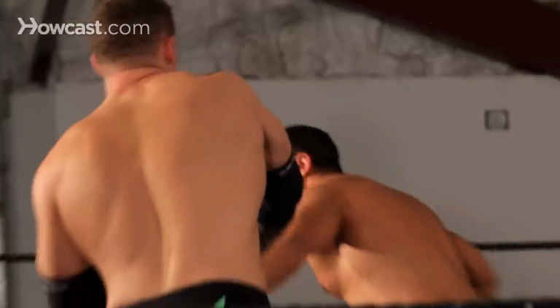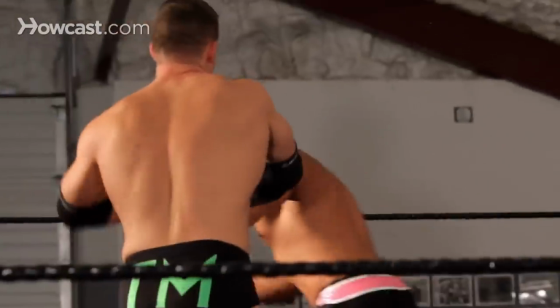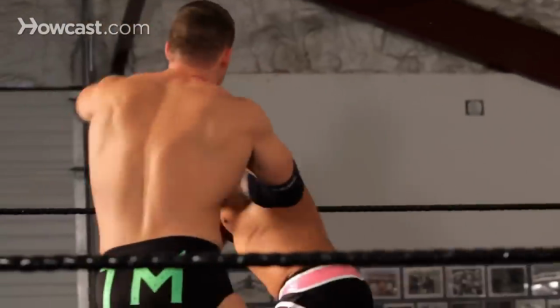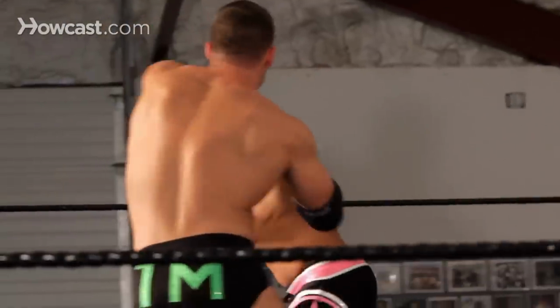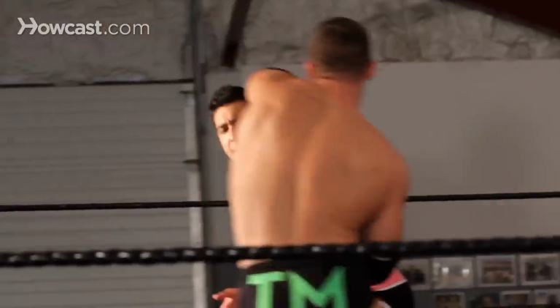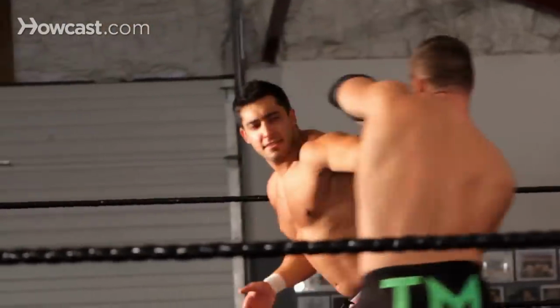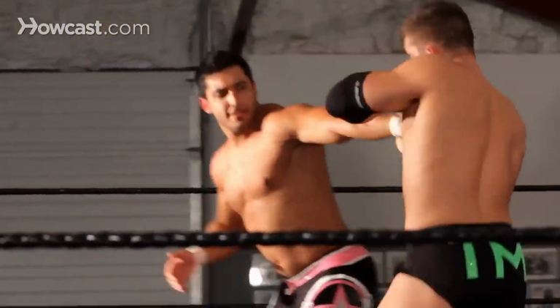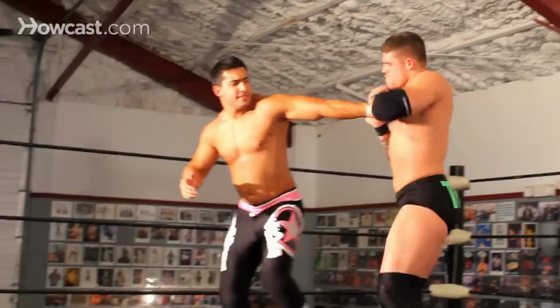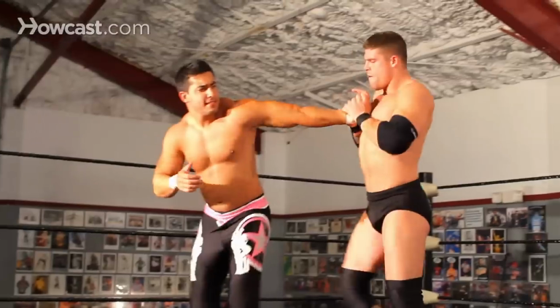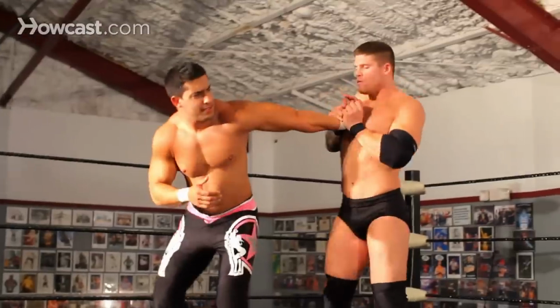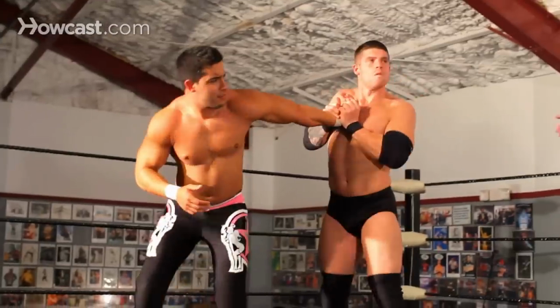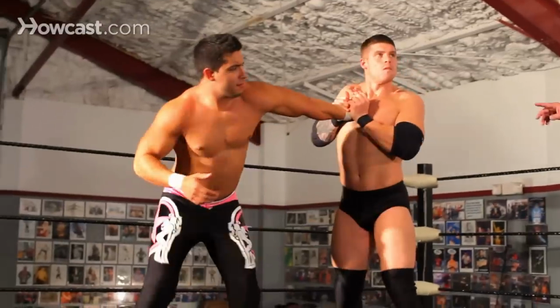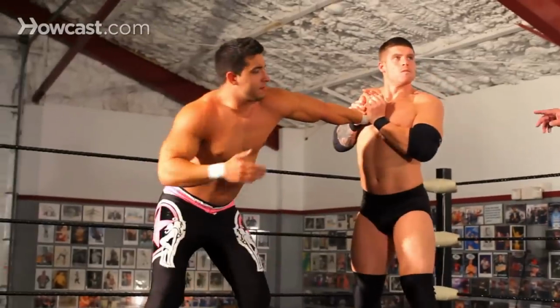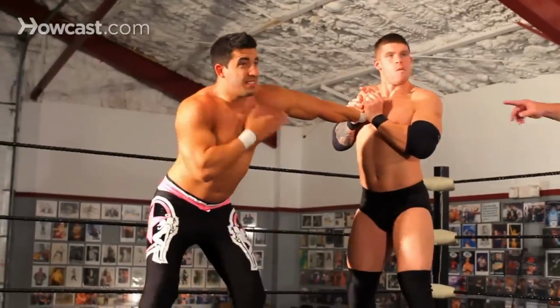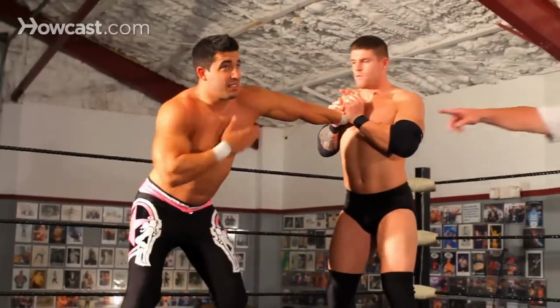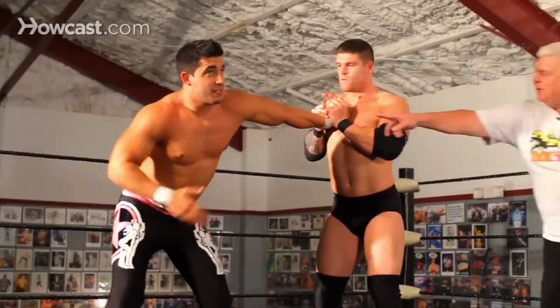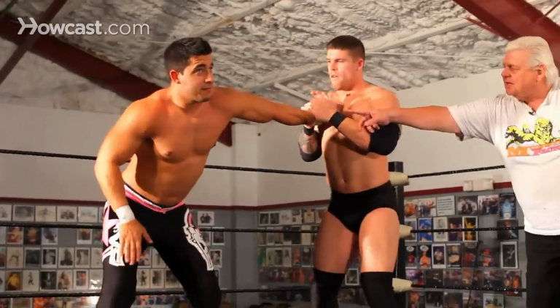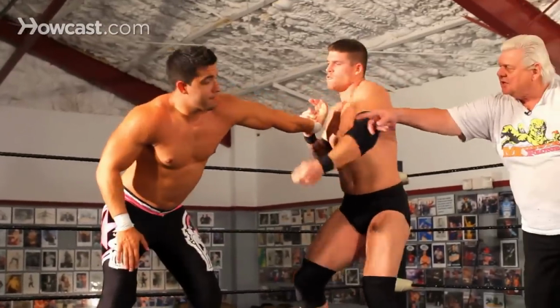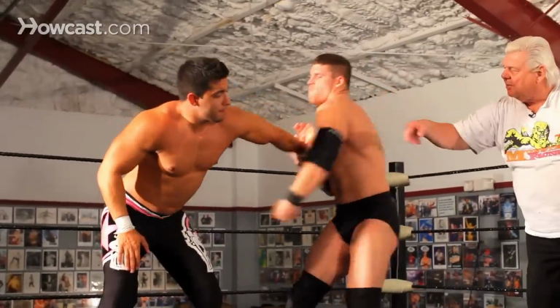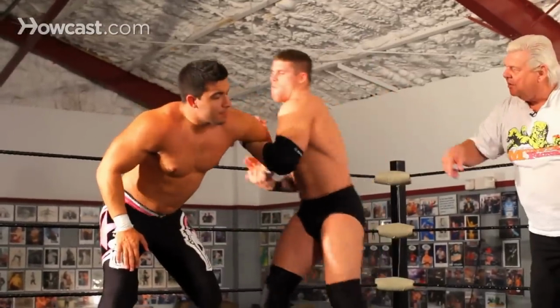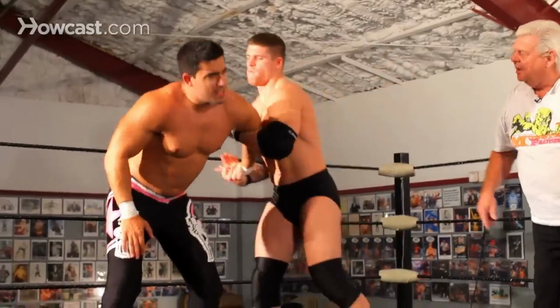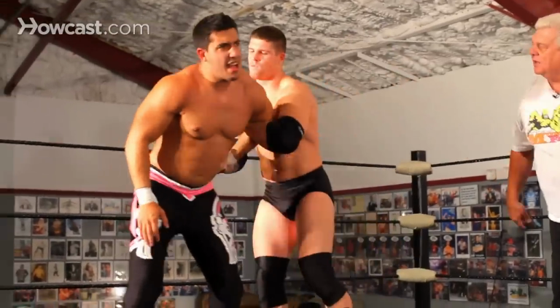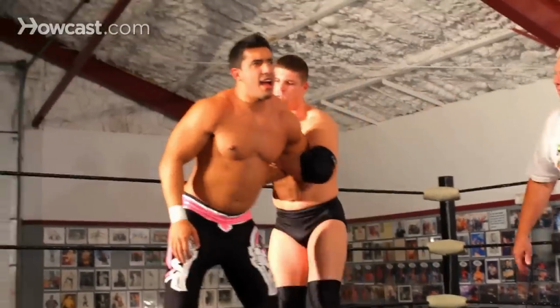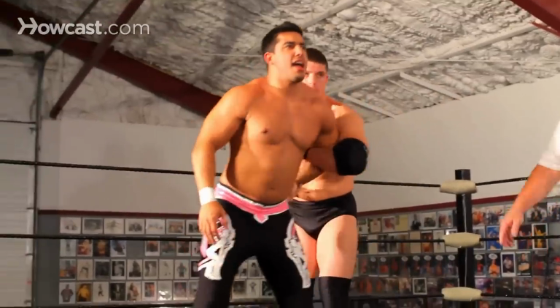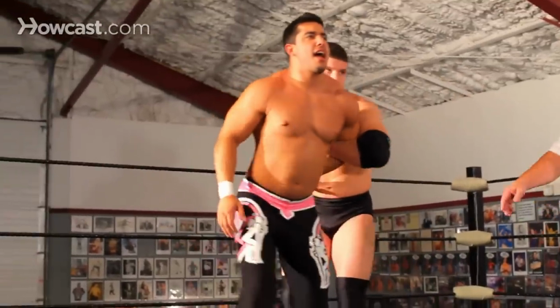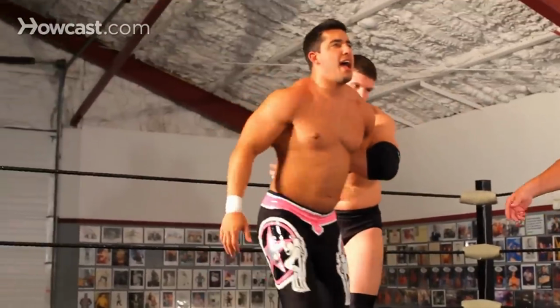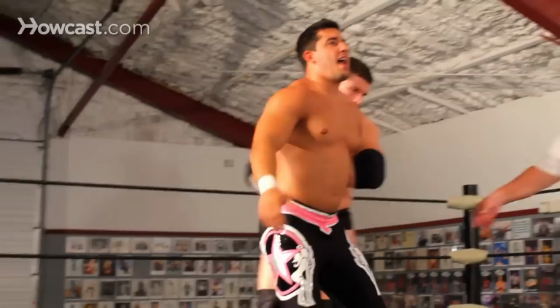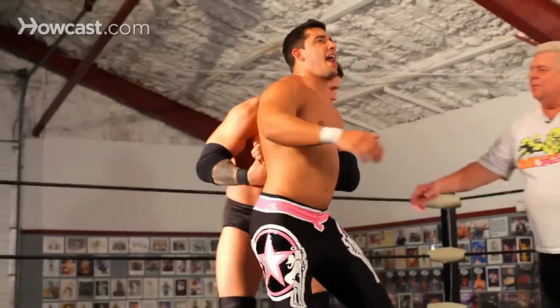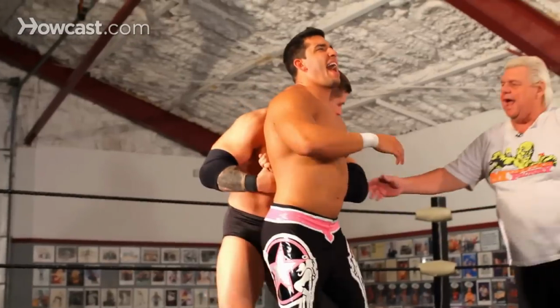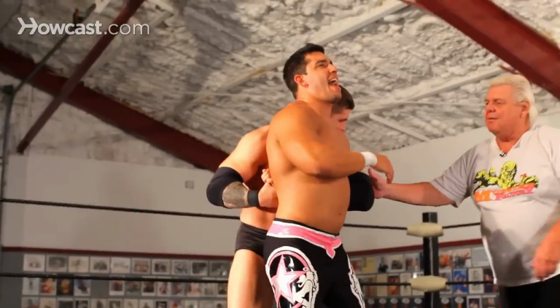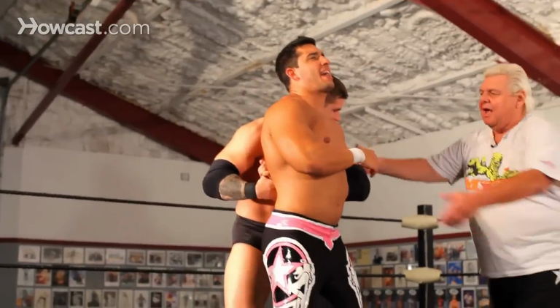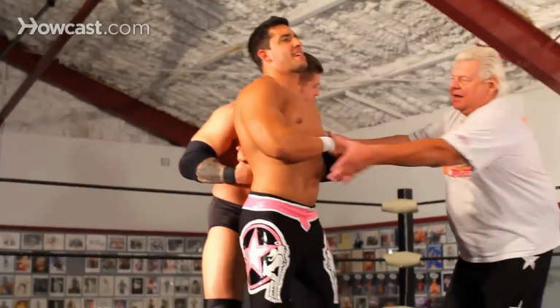Twisting wrist lock. Now he takes this, he'll break this elbow, and stand behind with a hammer lock.